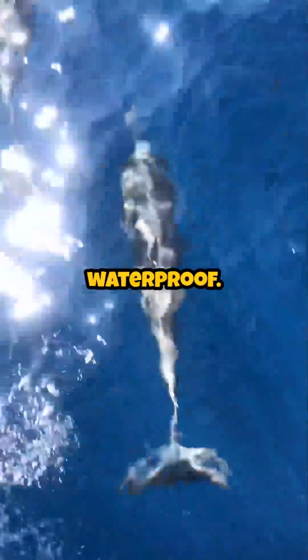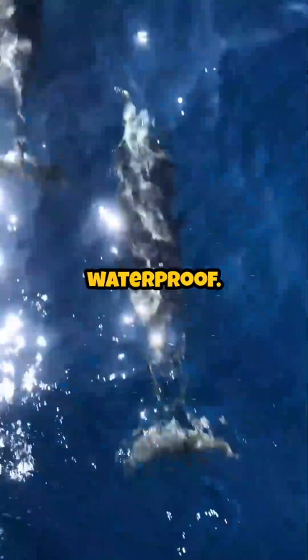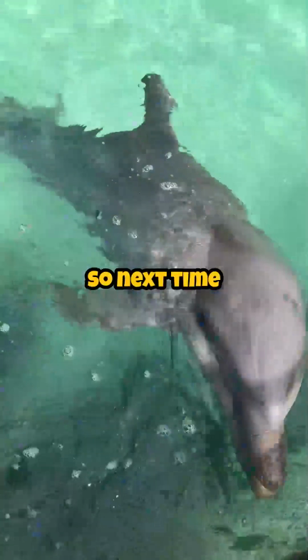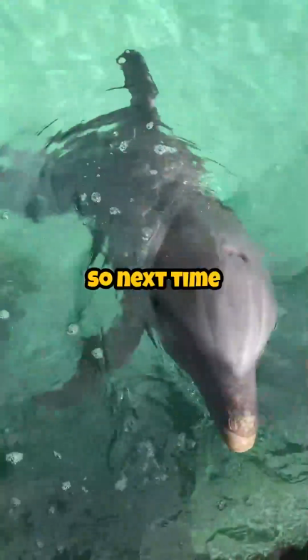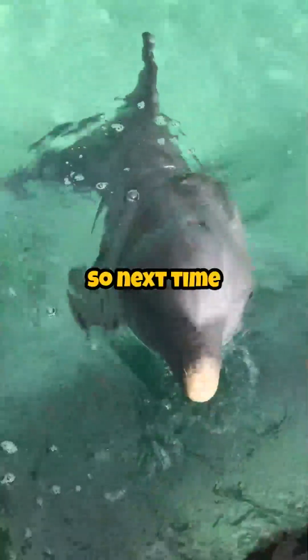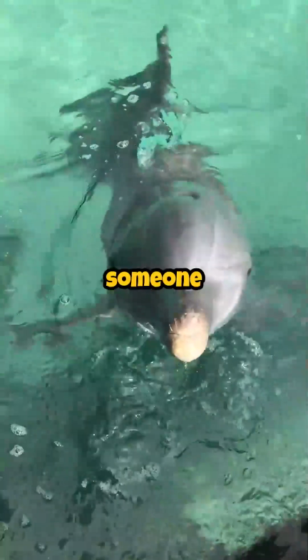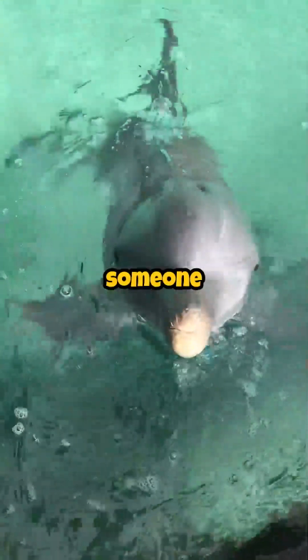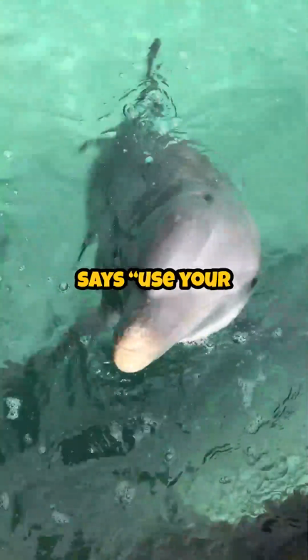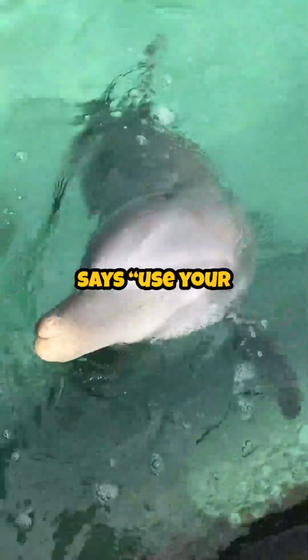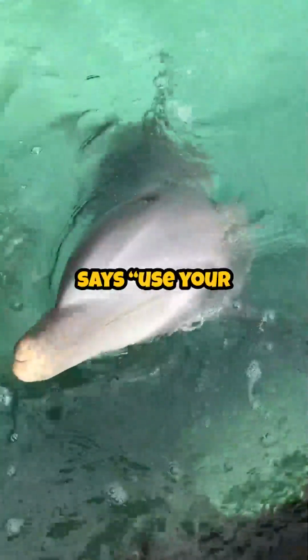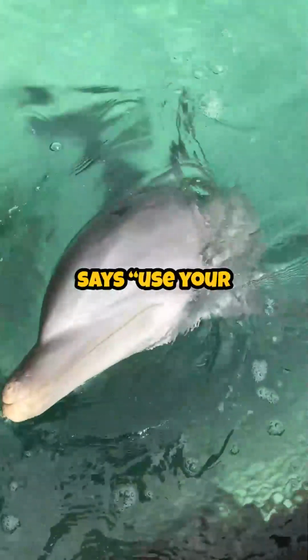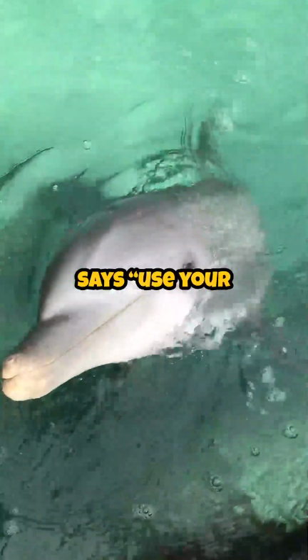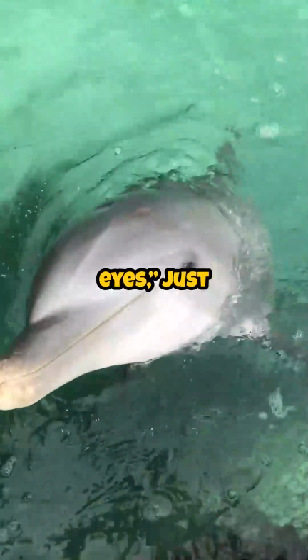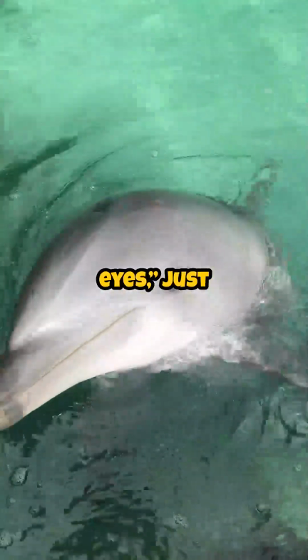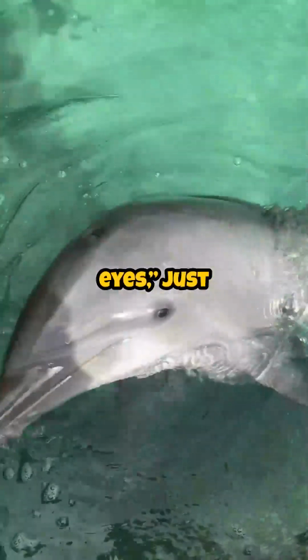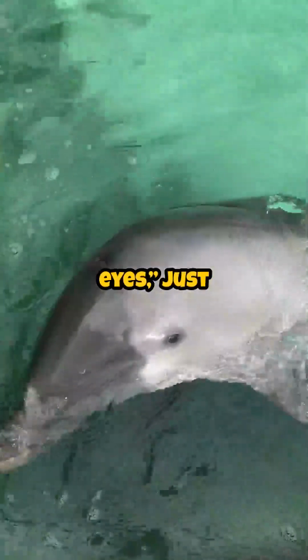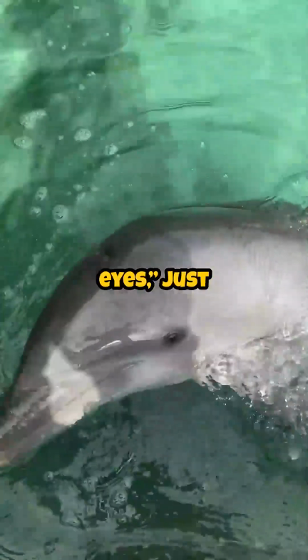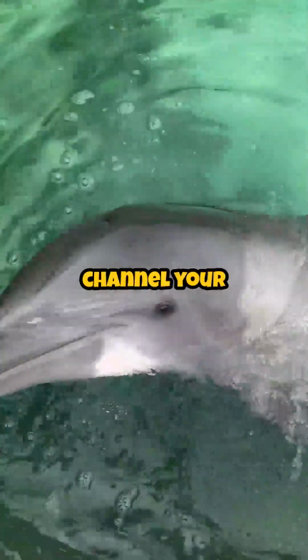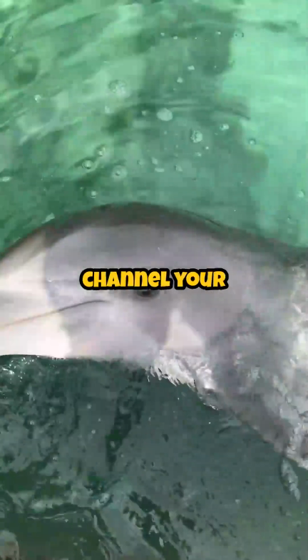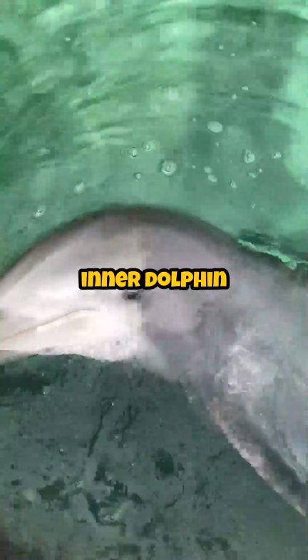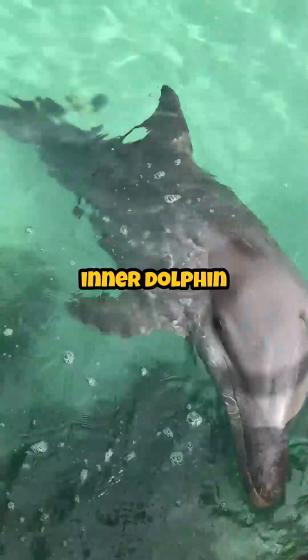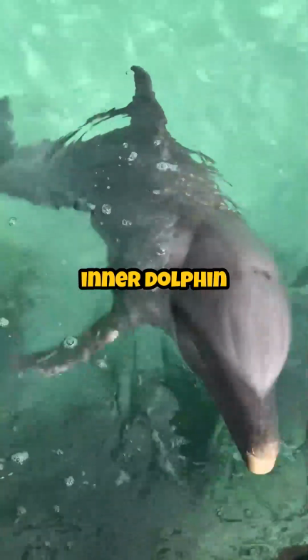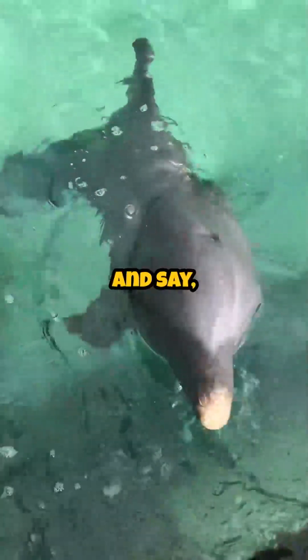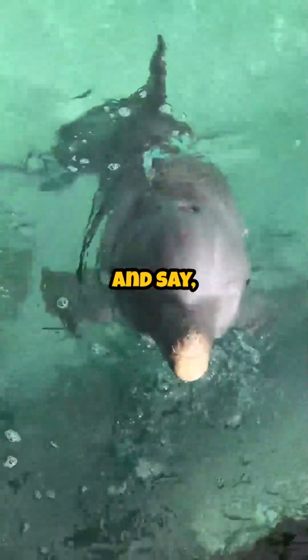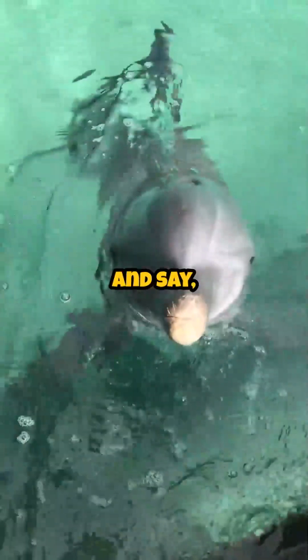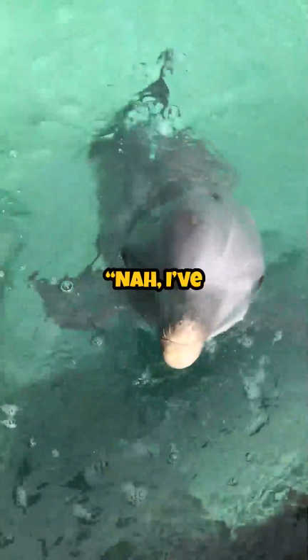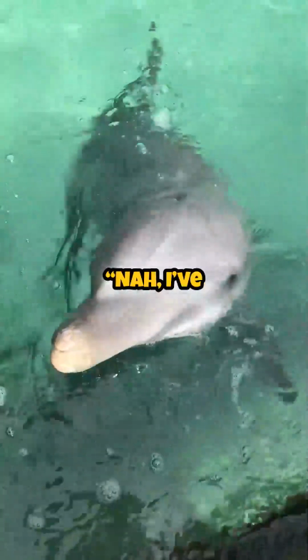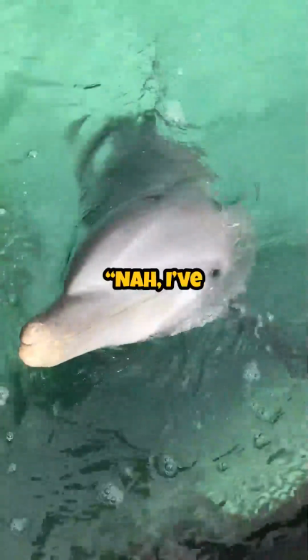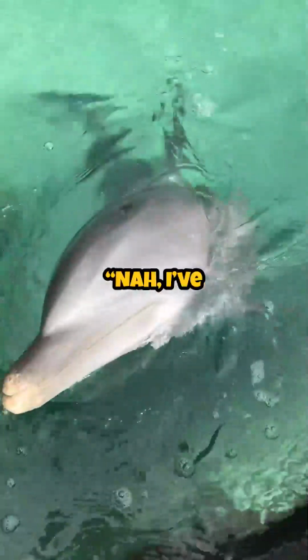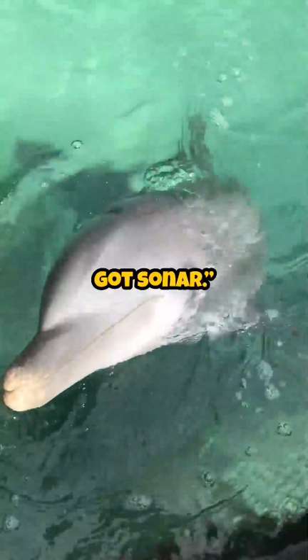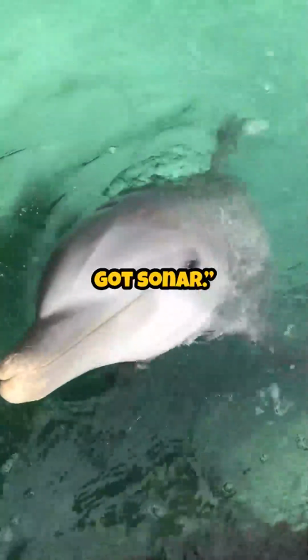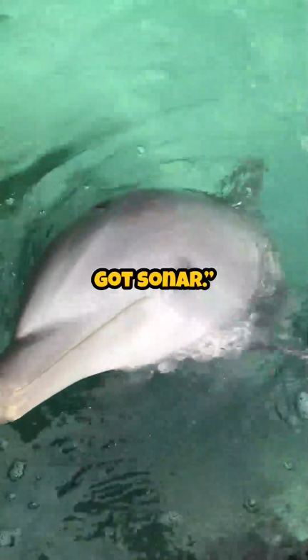So next time someone says, use your eyes, just channel your inner dolphin and say, nah, I've got sonar.